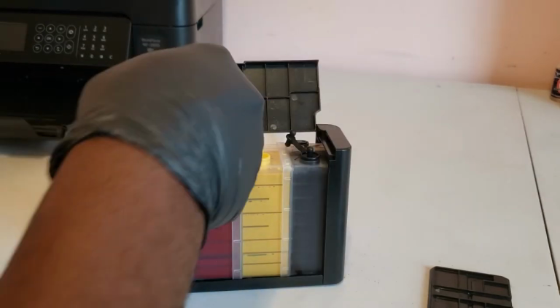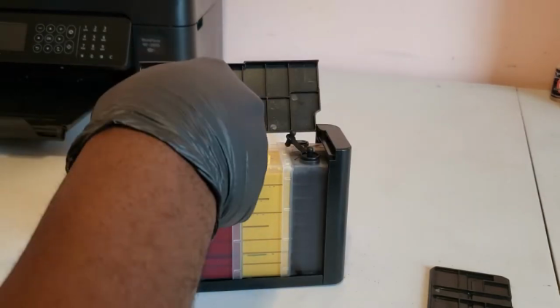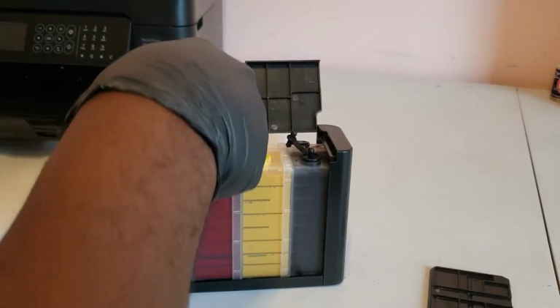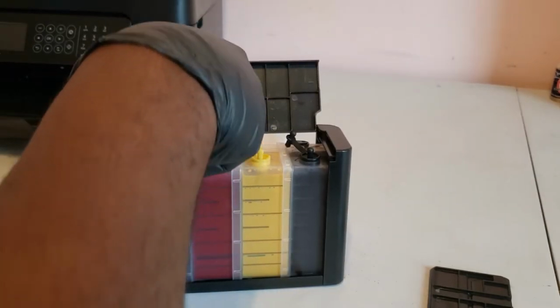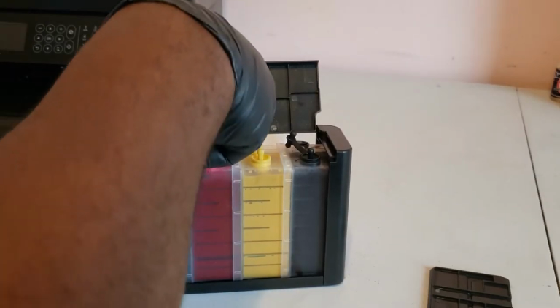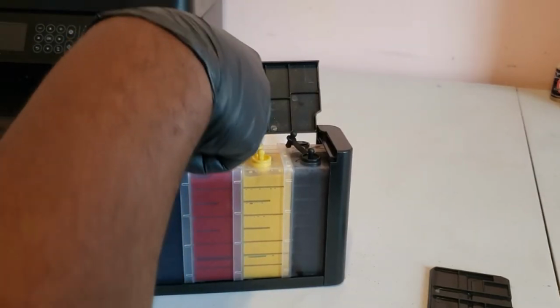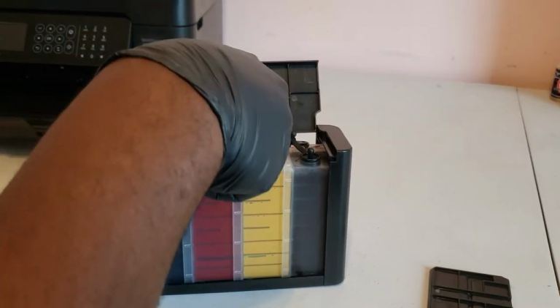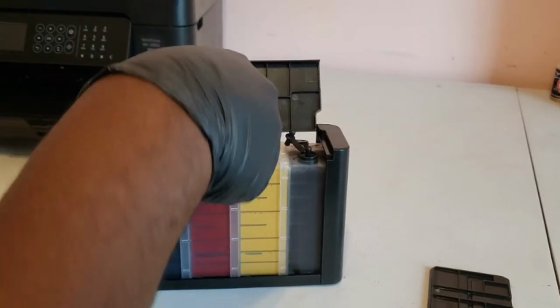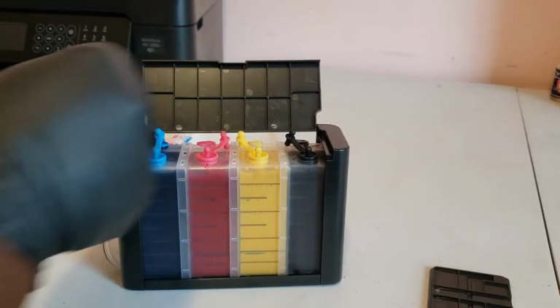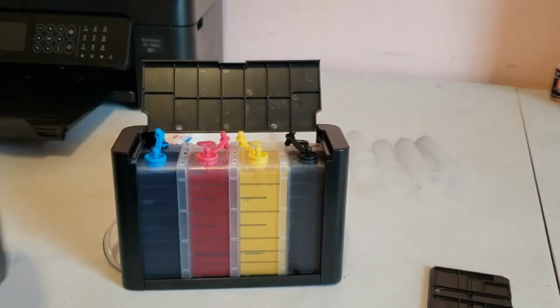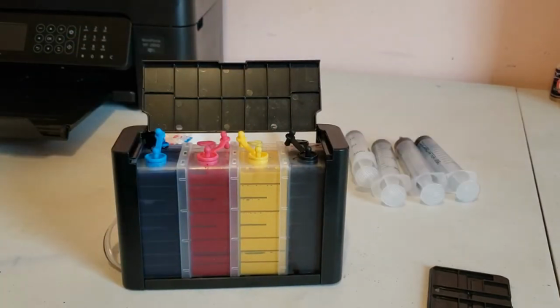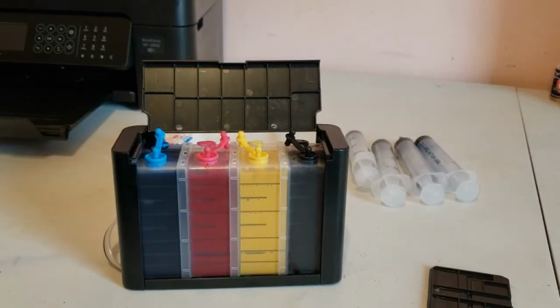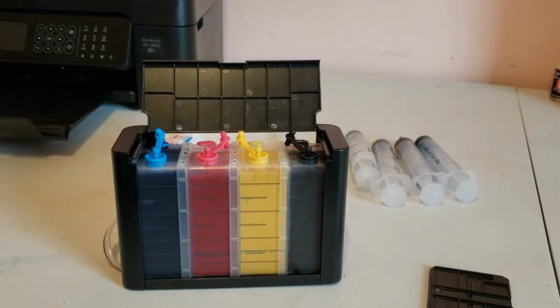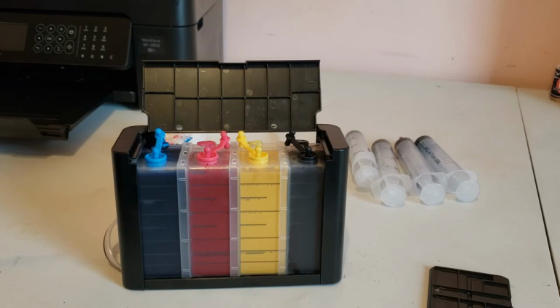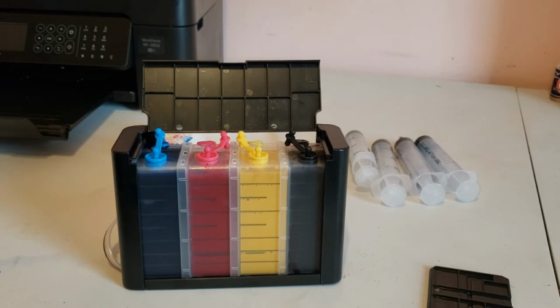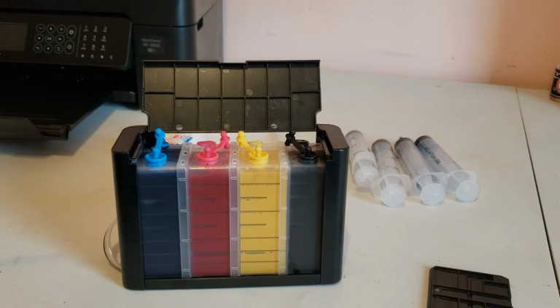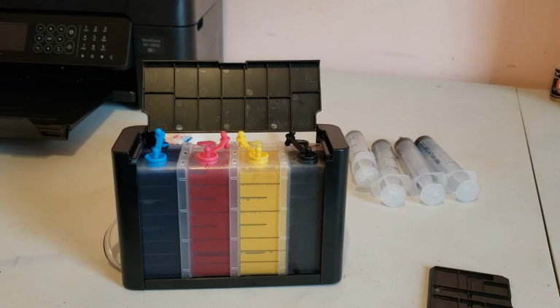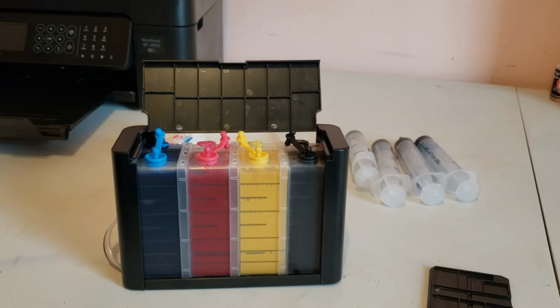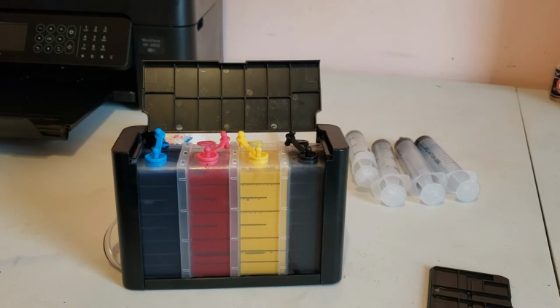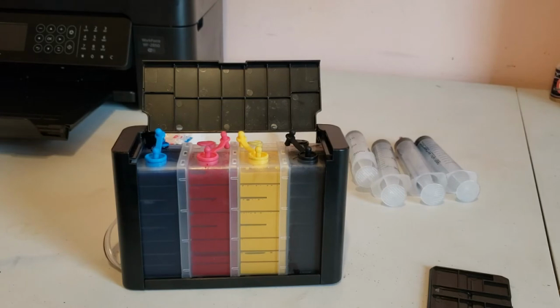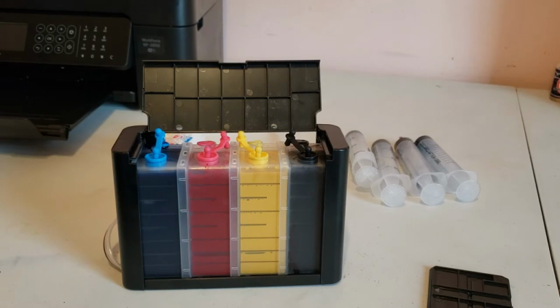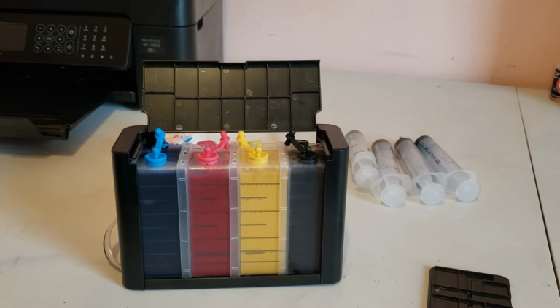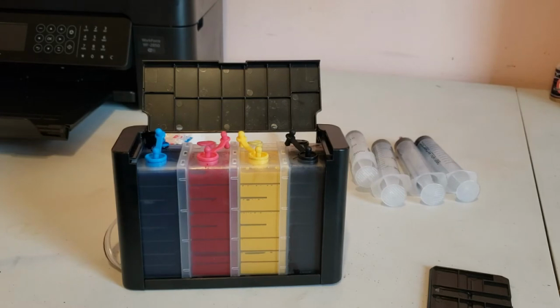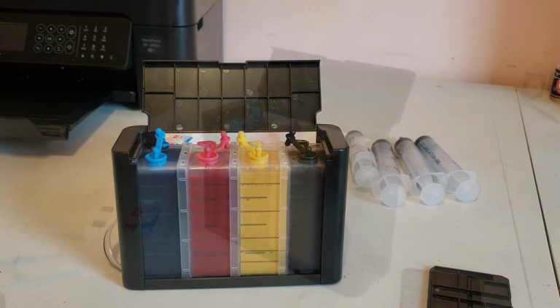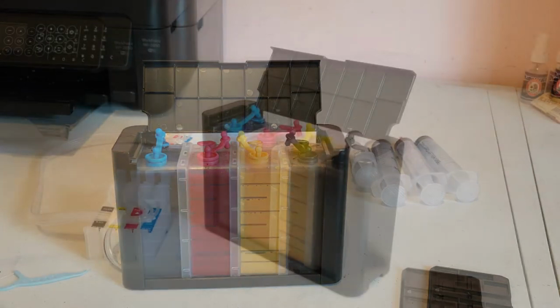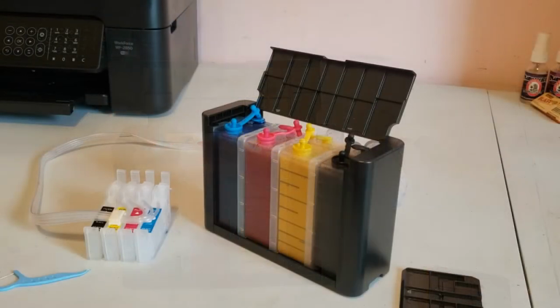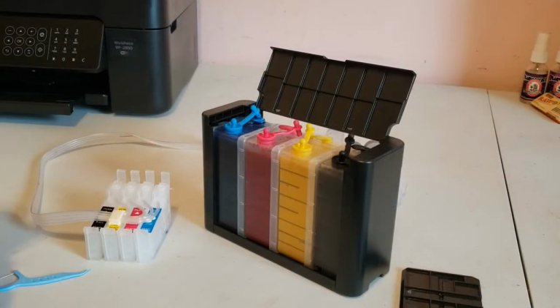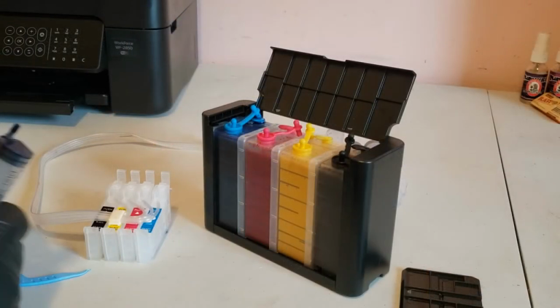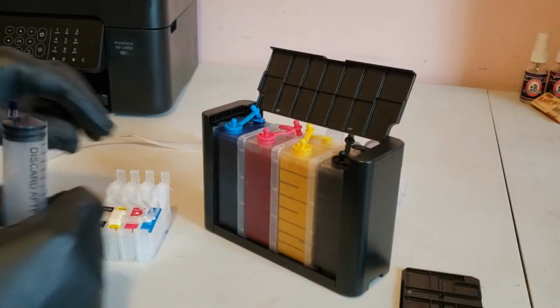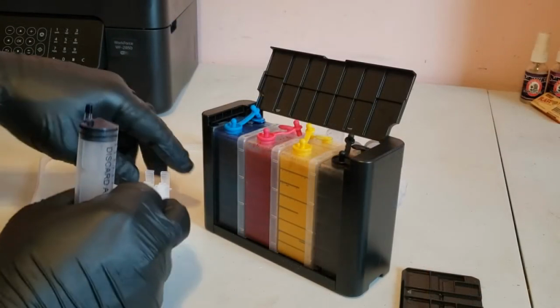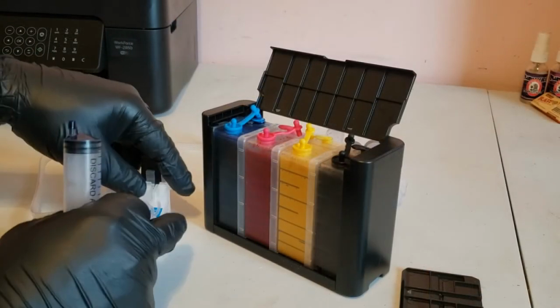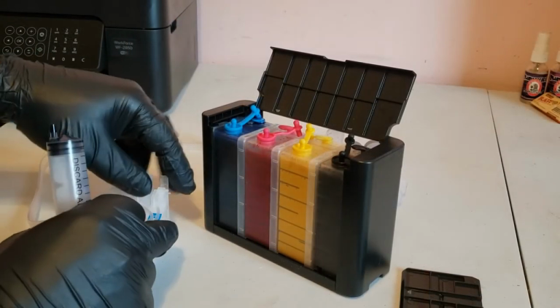Repeat these steps for the rest of the three colors. And once the tanks are filled we'll prime the SIS cartridges.